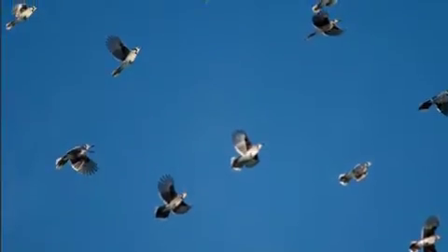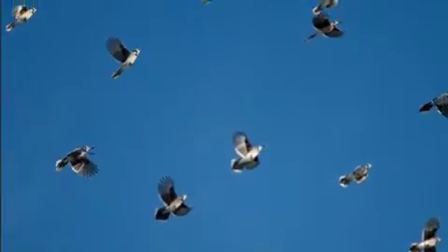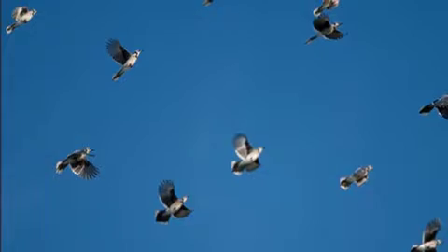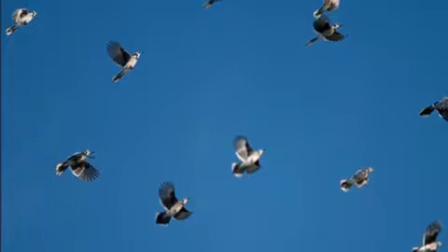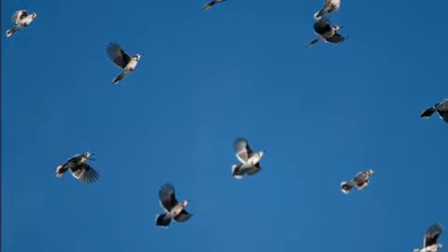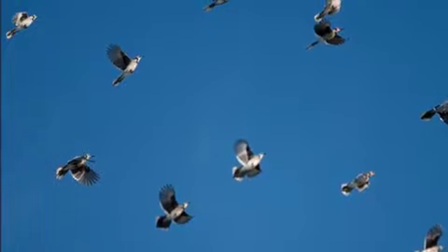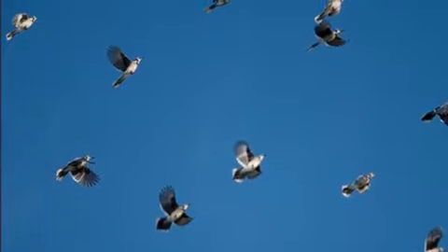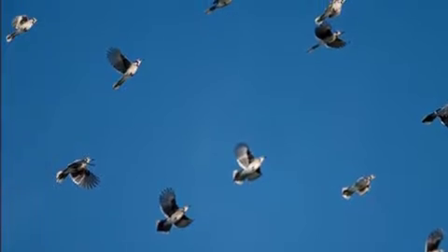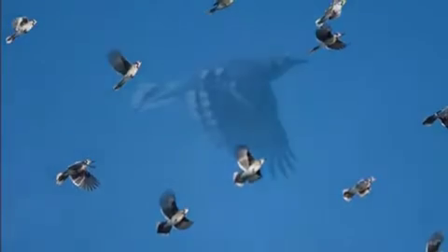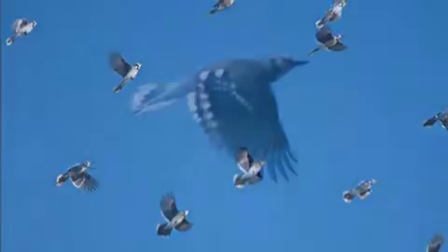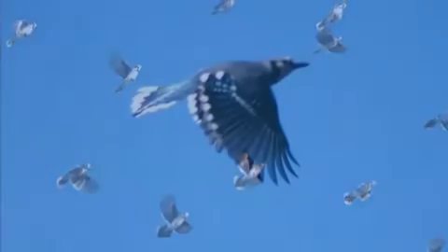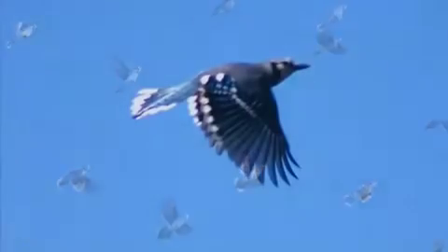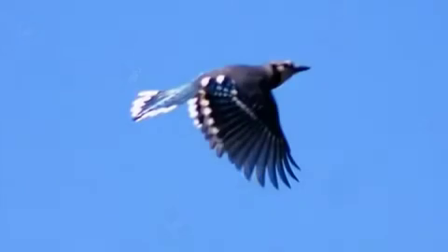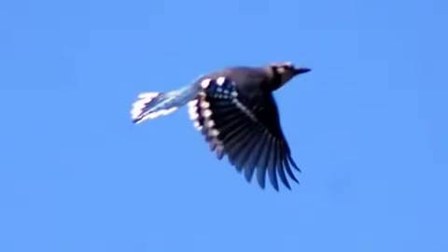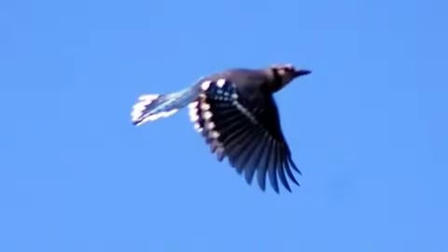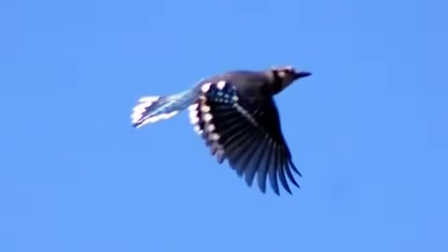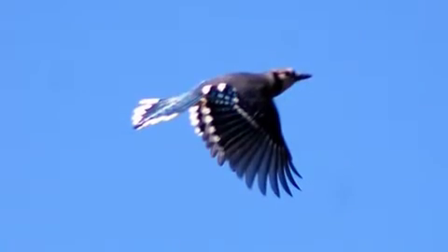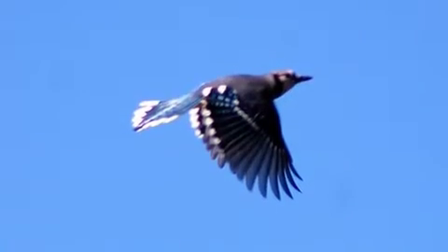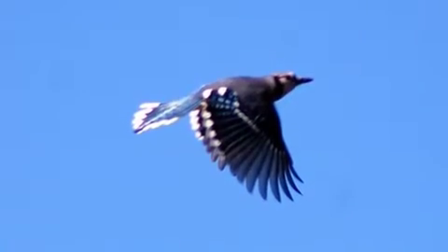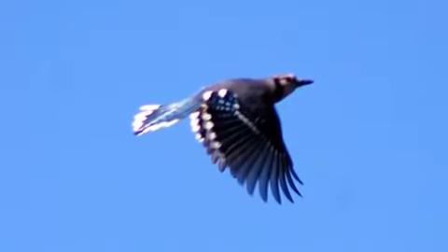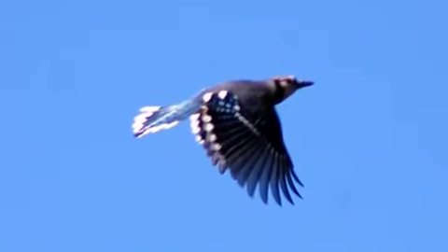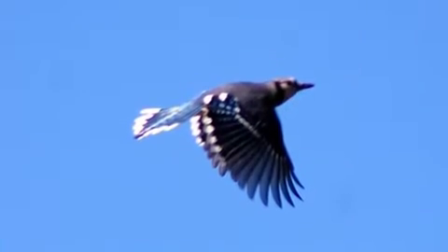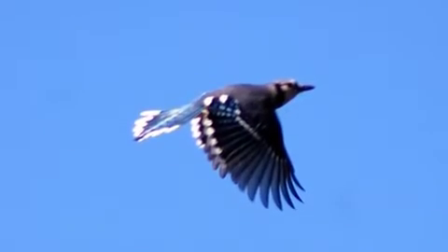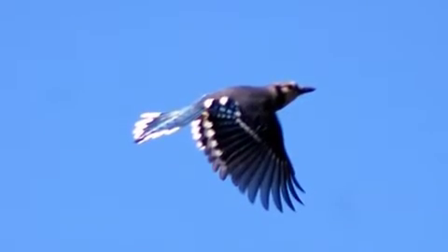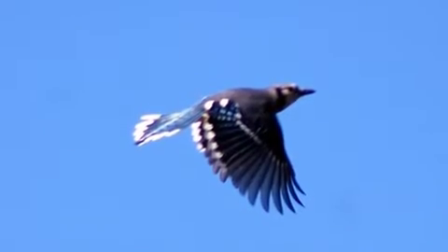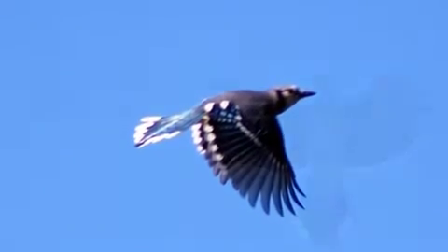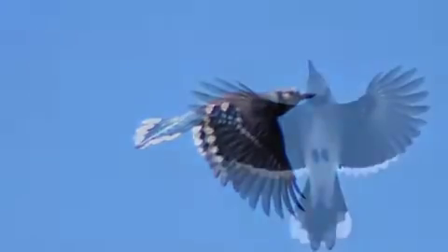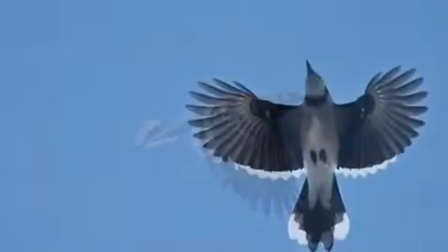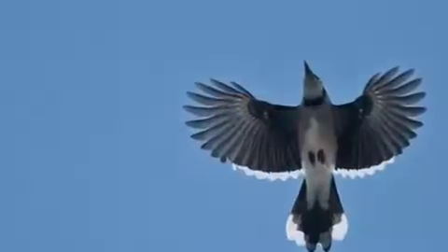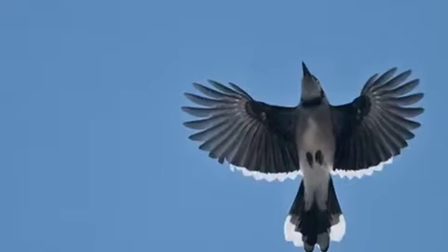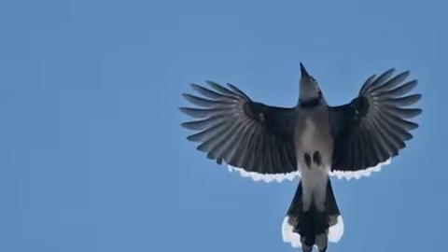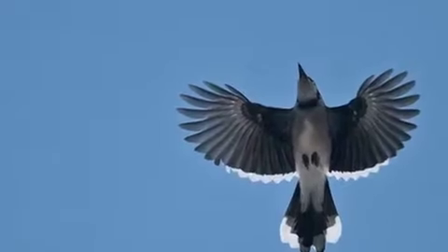Clap your wings like a bird, like a blue jay!